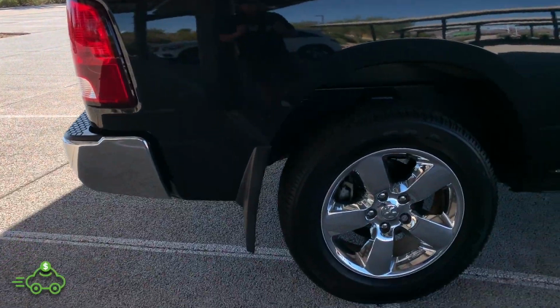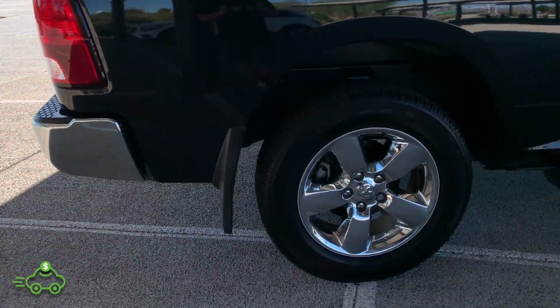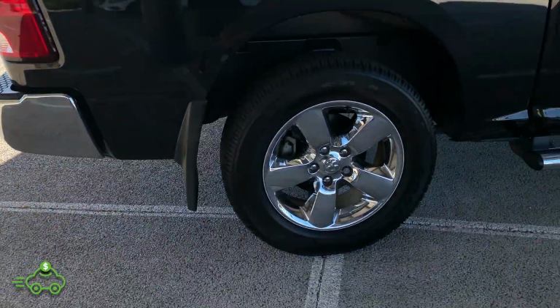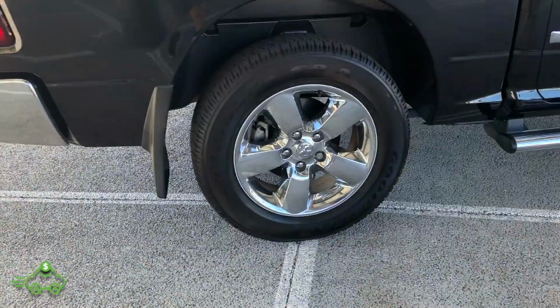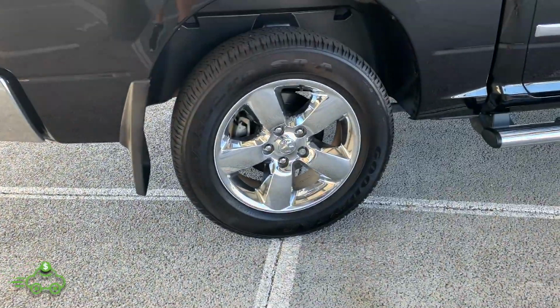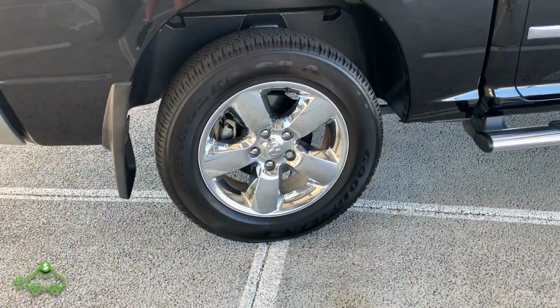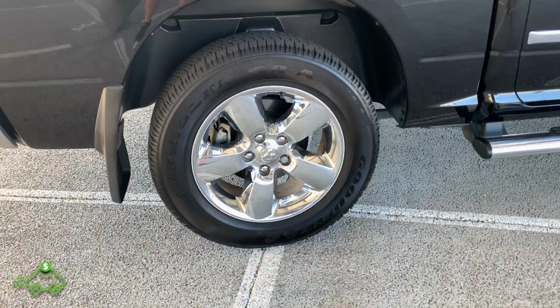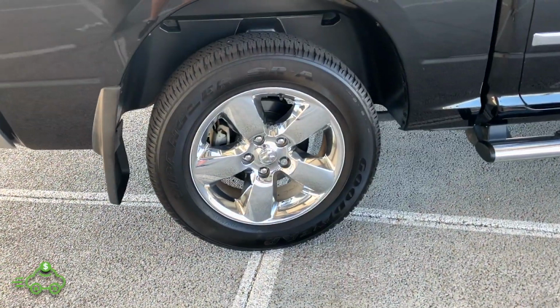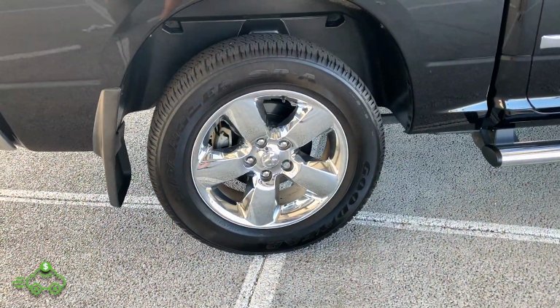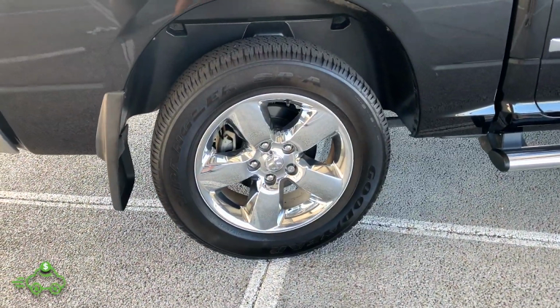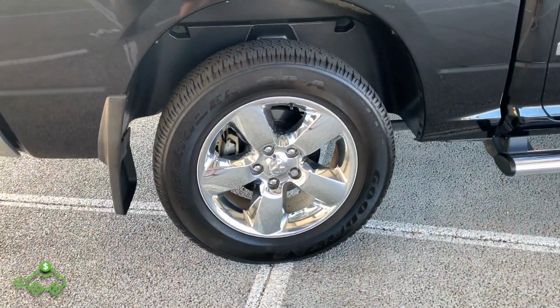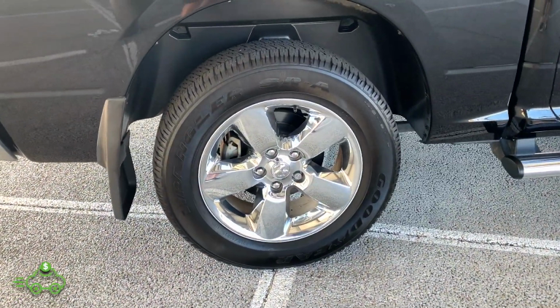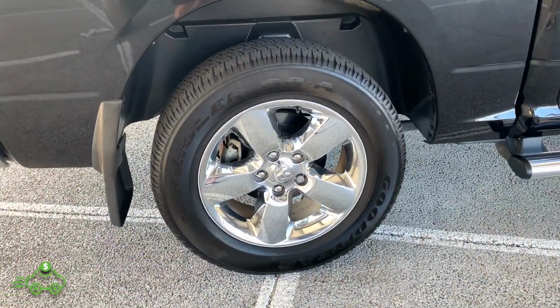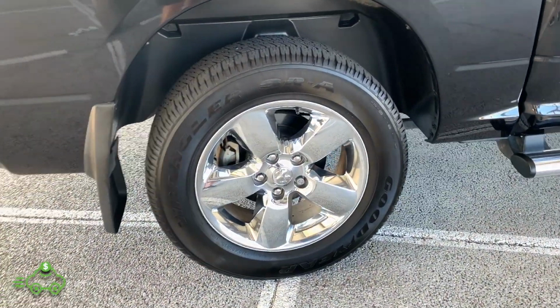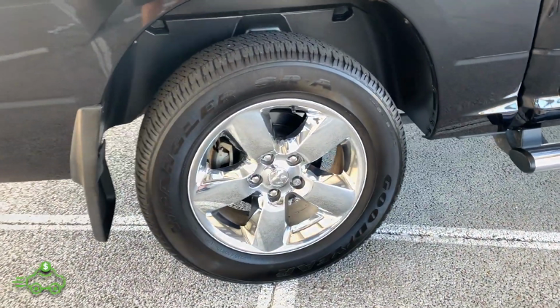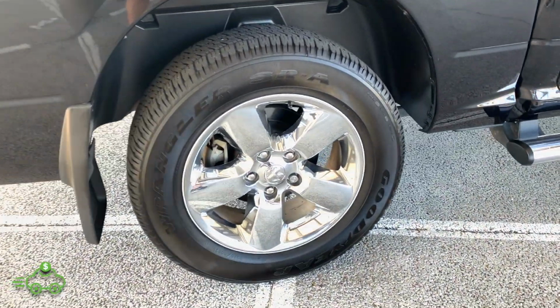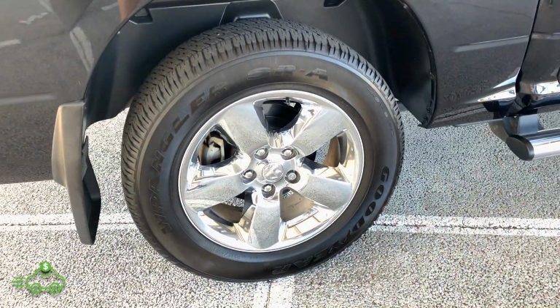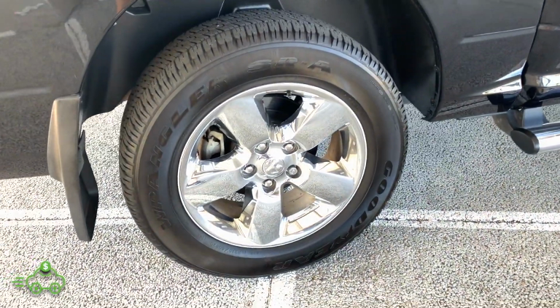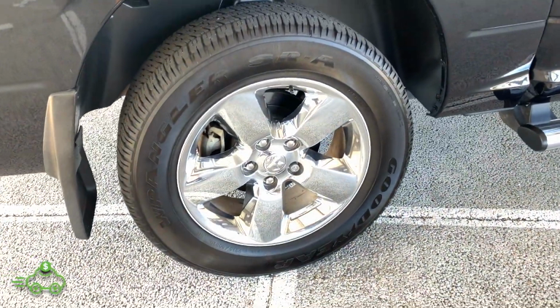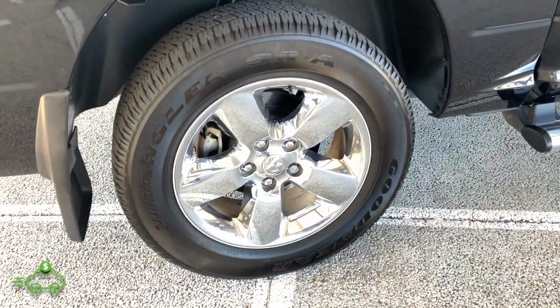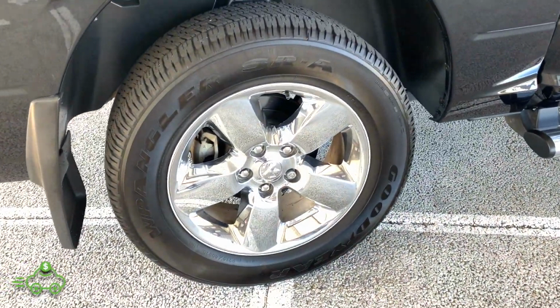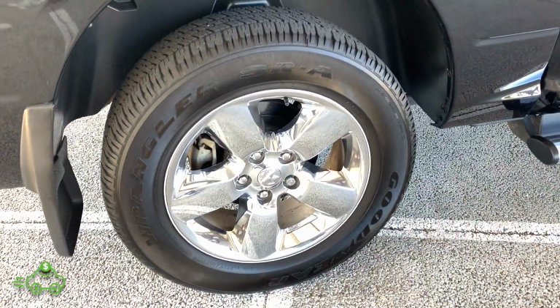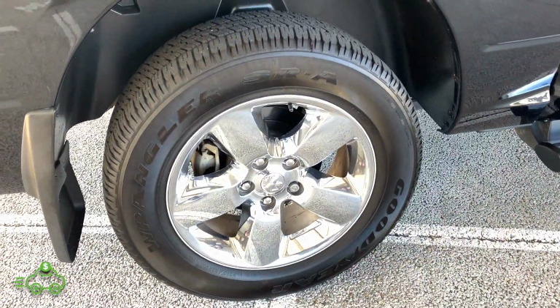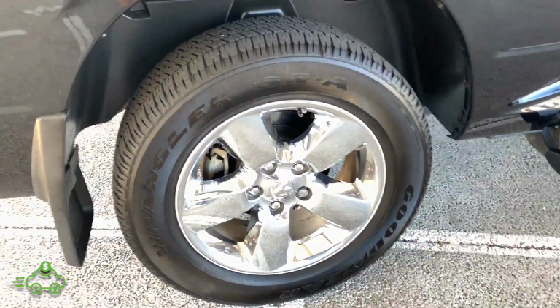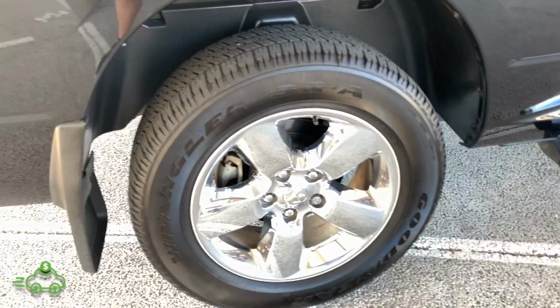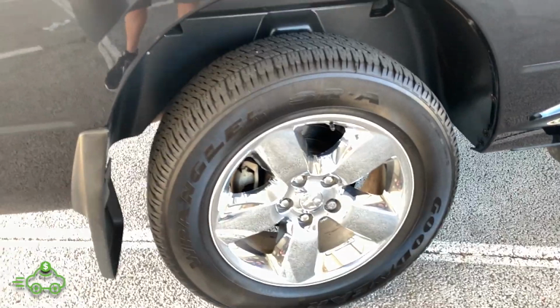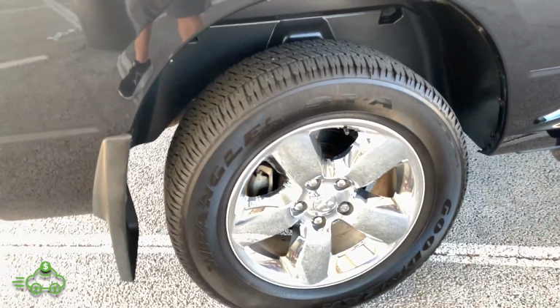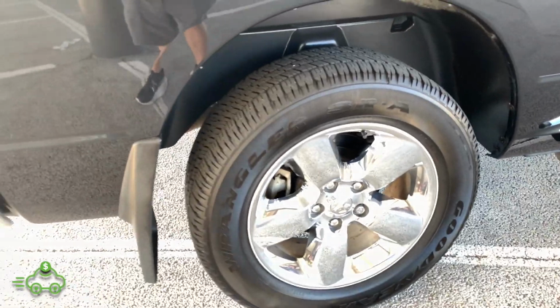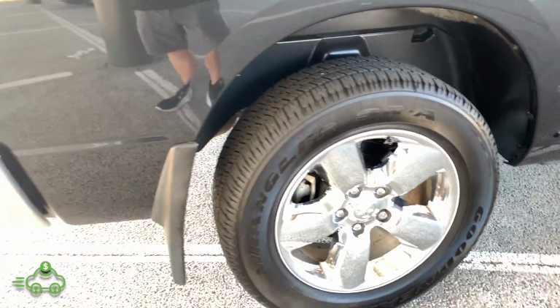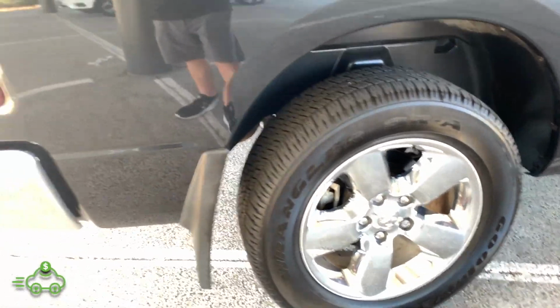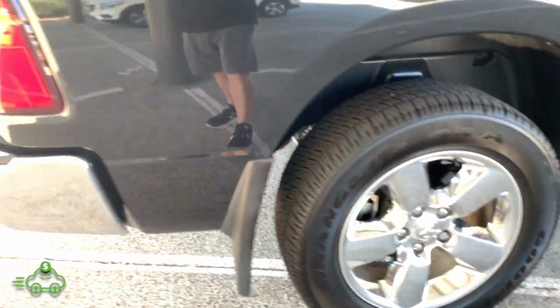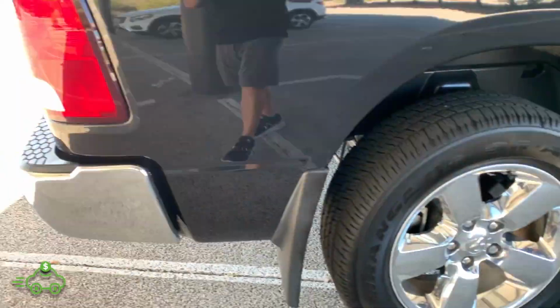Going to the bedside on the passenger side — one spot where there's a little chip, and then a couple very small minor scratches on the bedside towards the front. Overall very, very clean. Matching Goodyear Wrangler tire in the back, lots of tread life remaining. Chrome factory wheel, no curb rash.